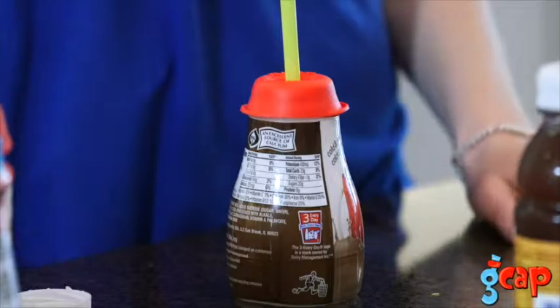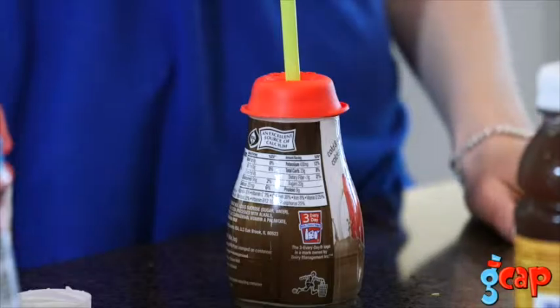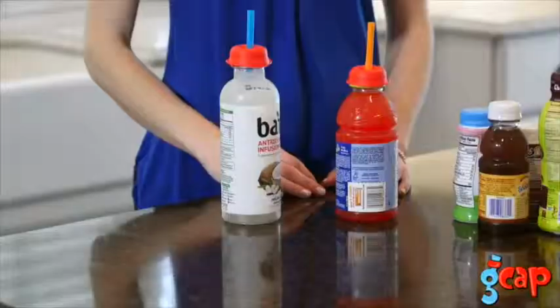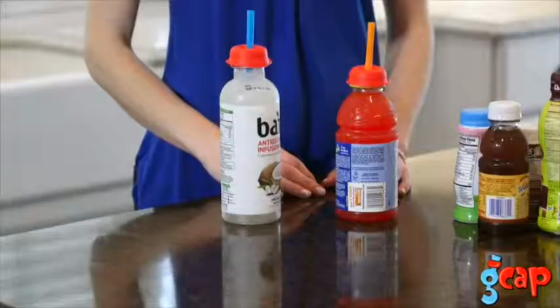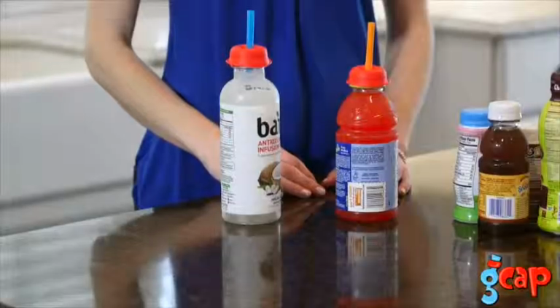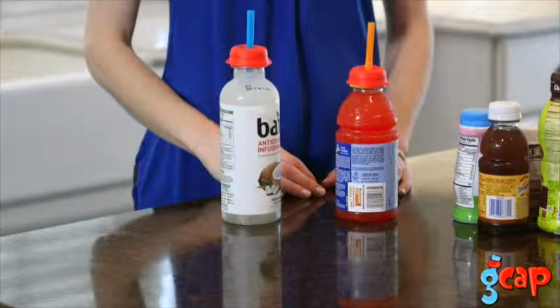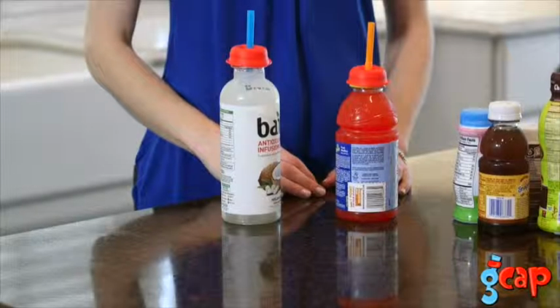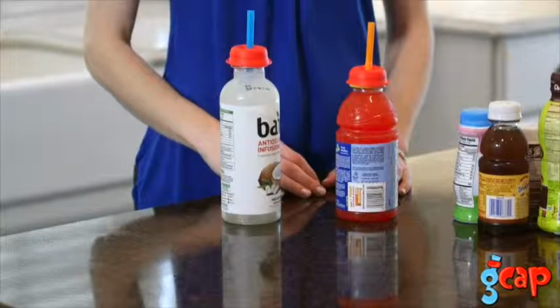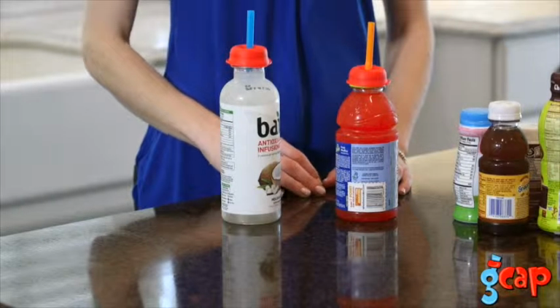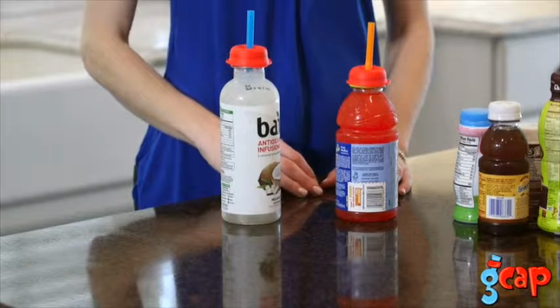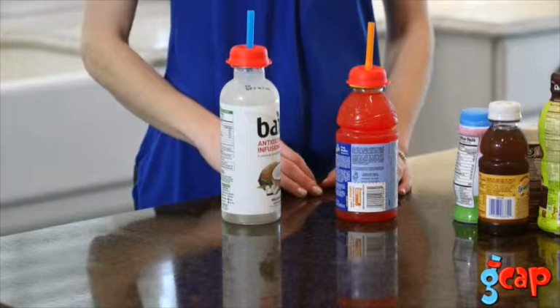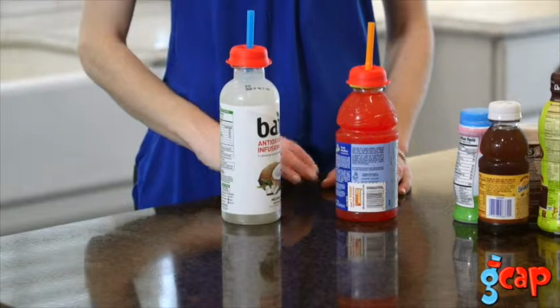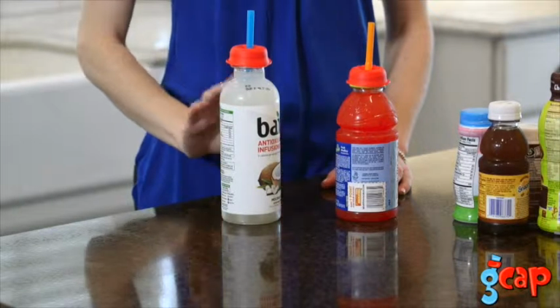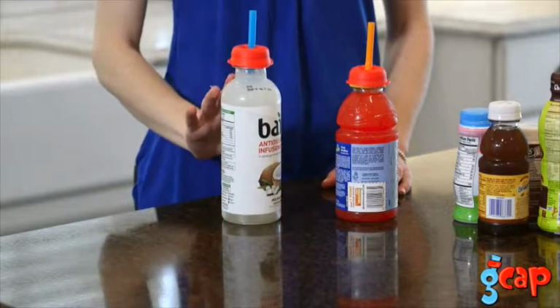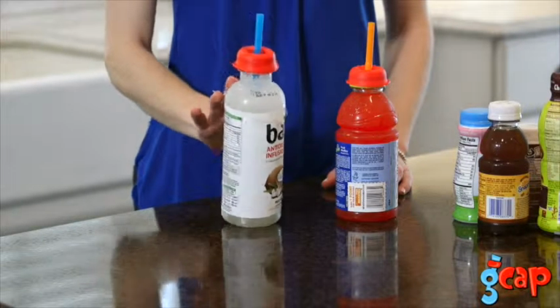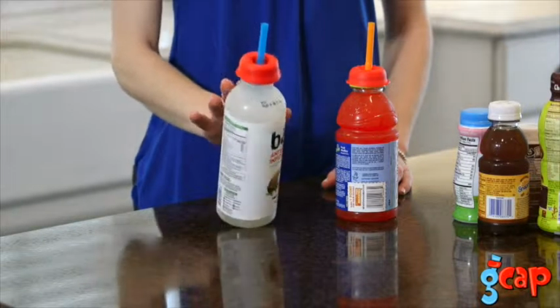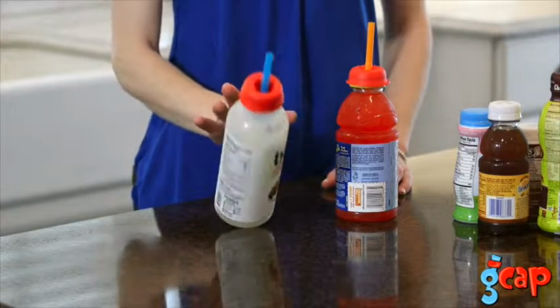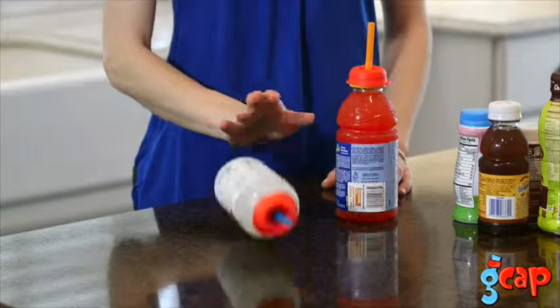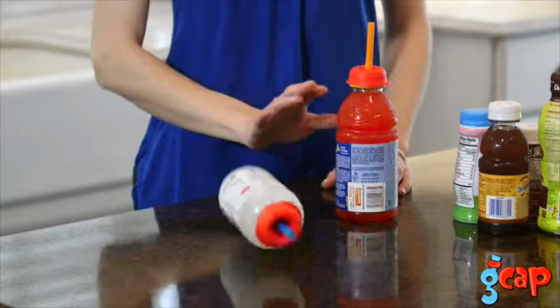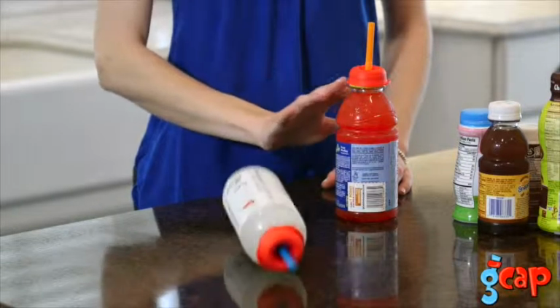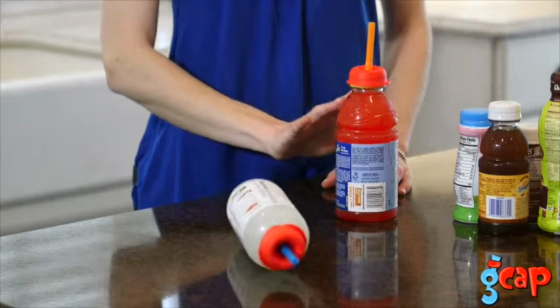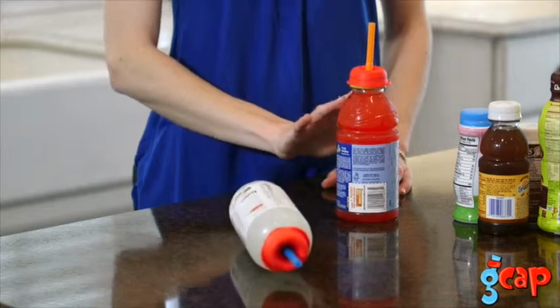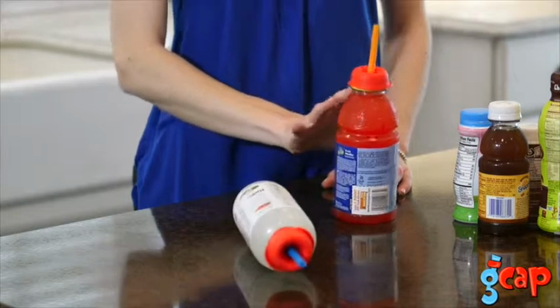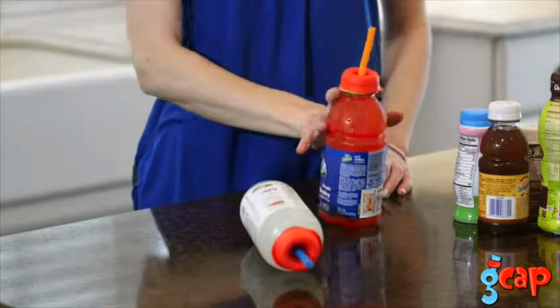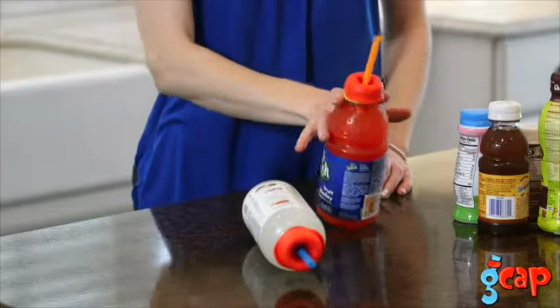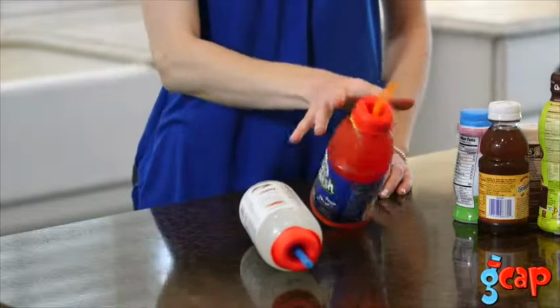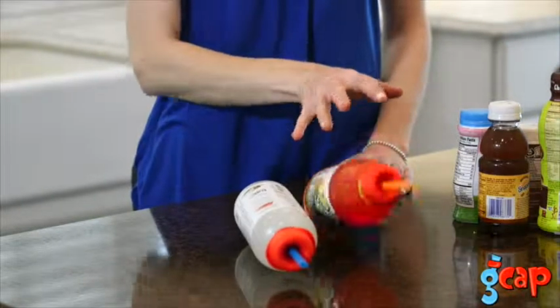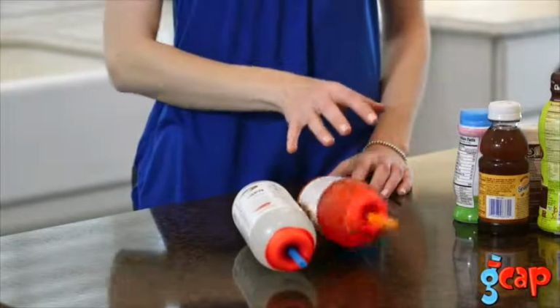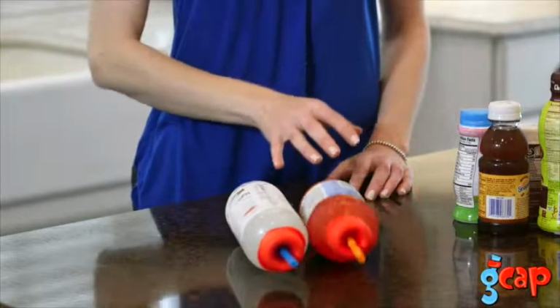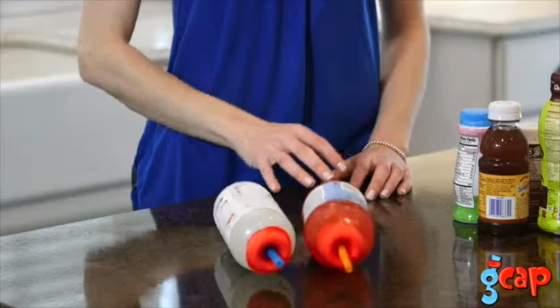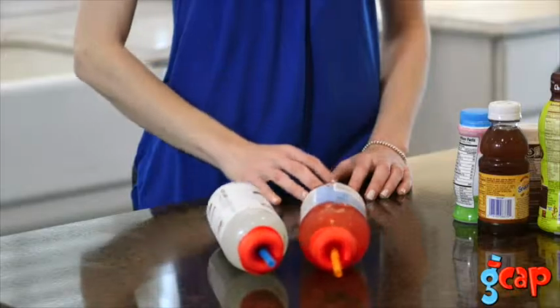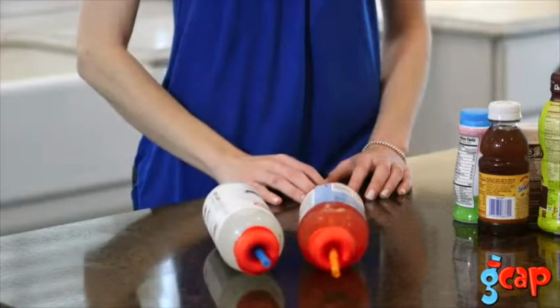They are completely safe for kids, free of BPA, PVC, and phthalates.